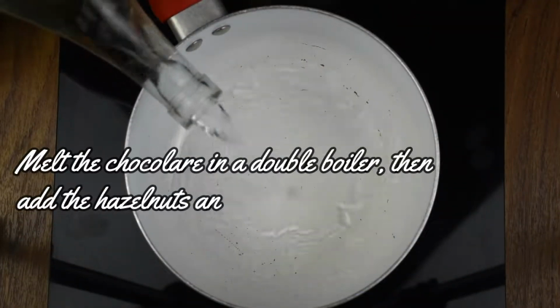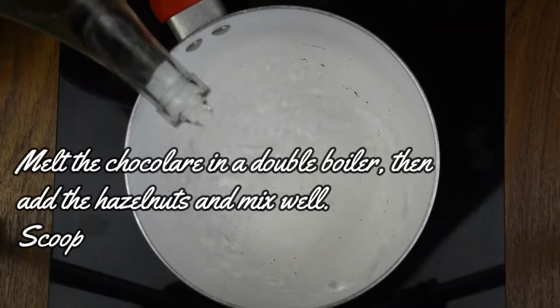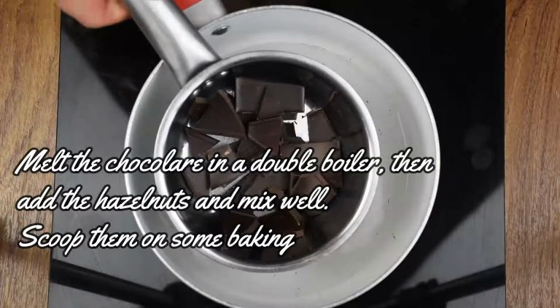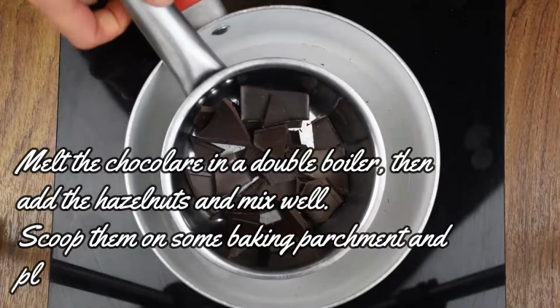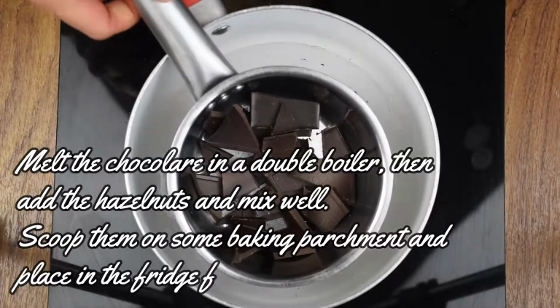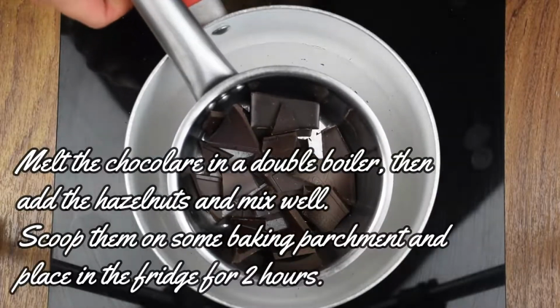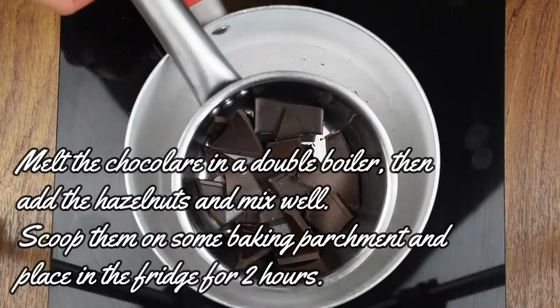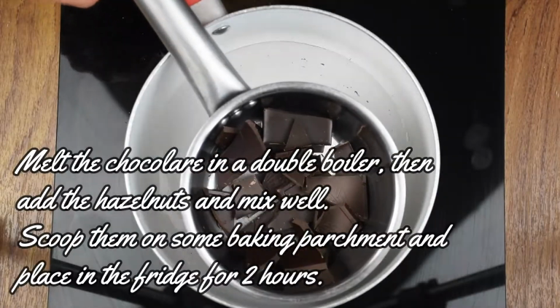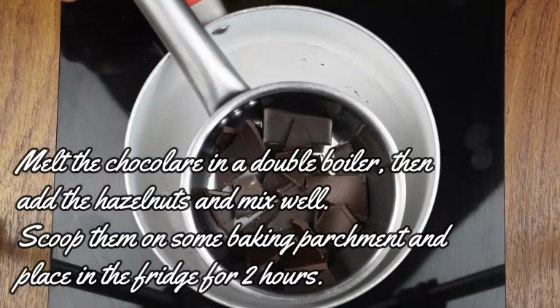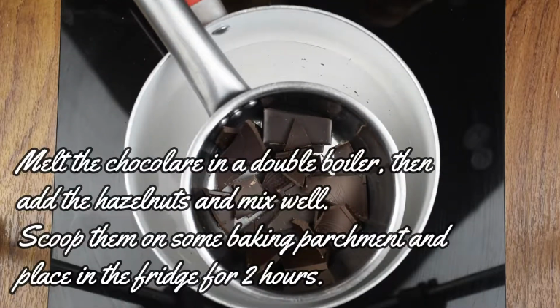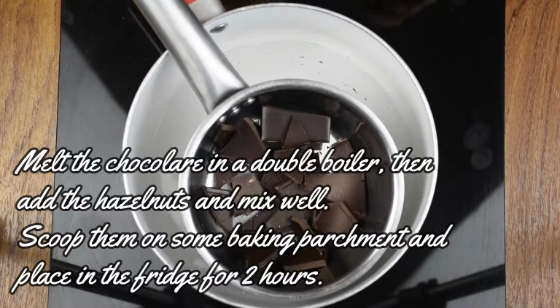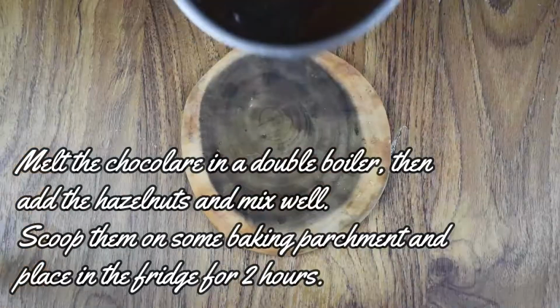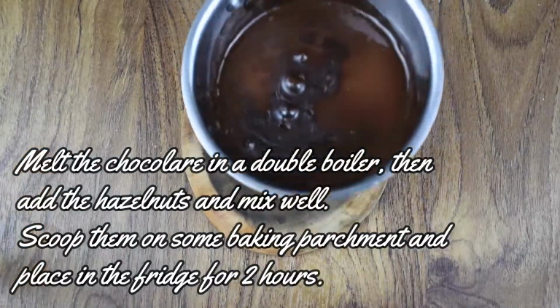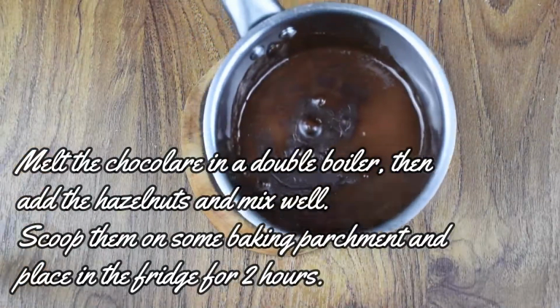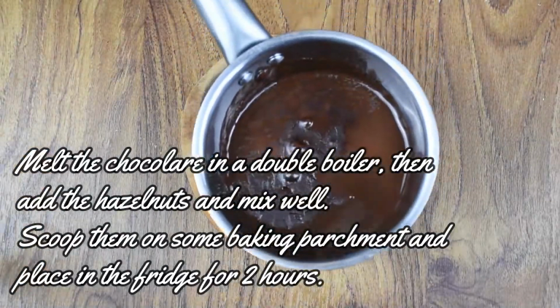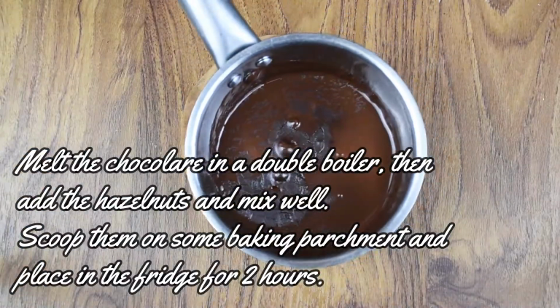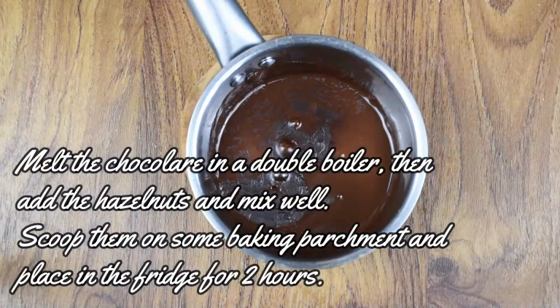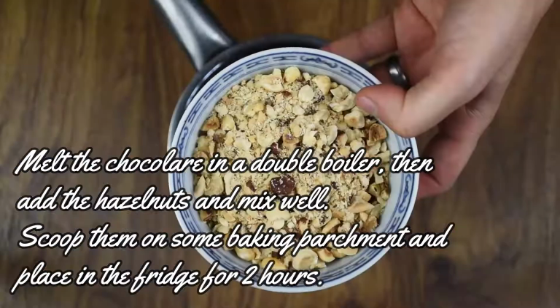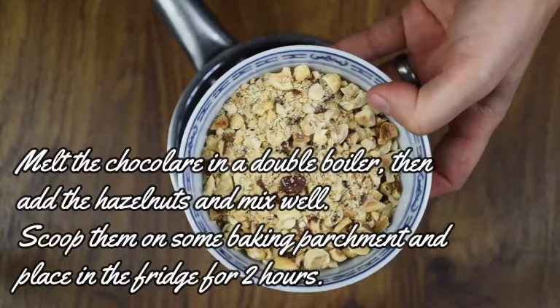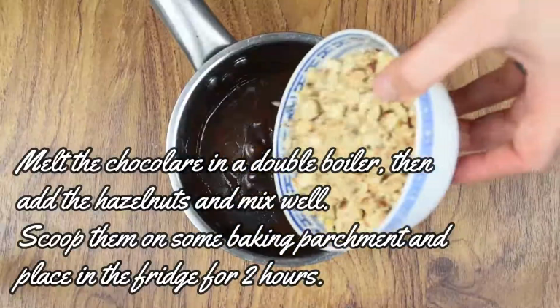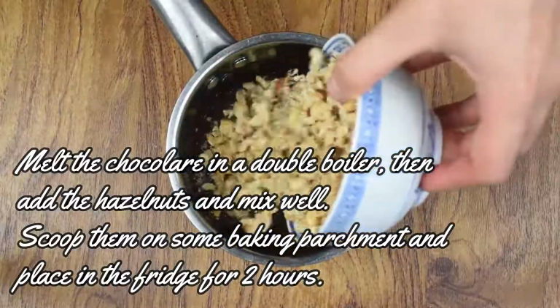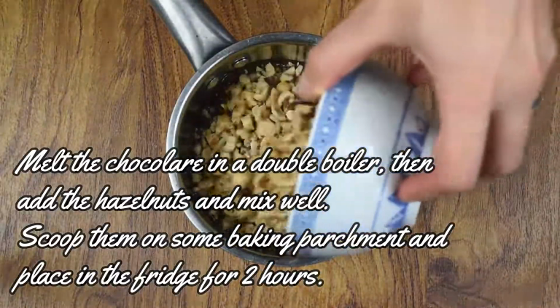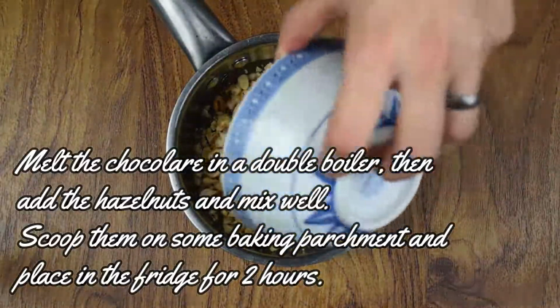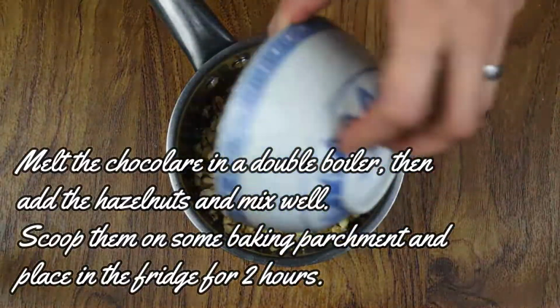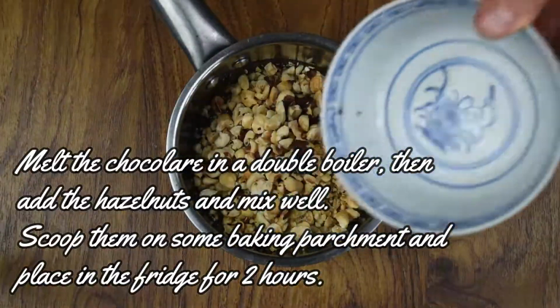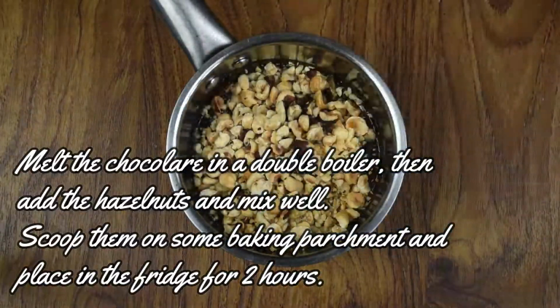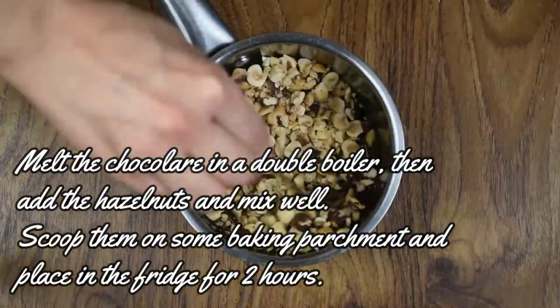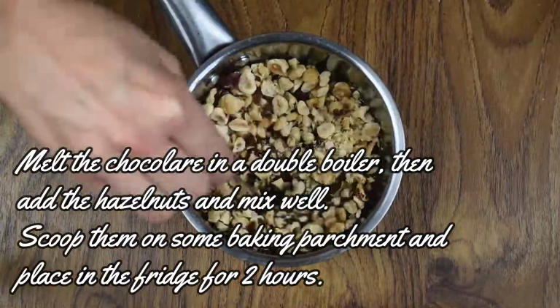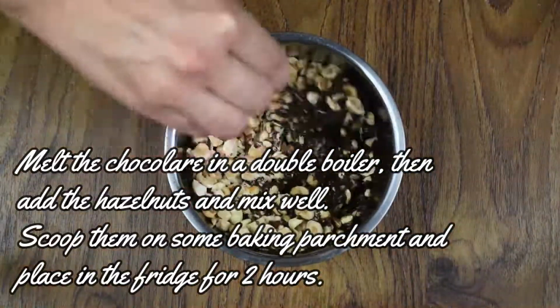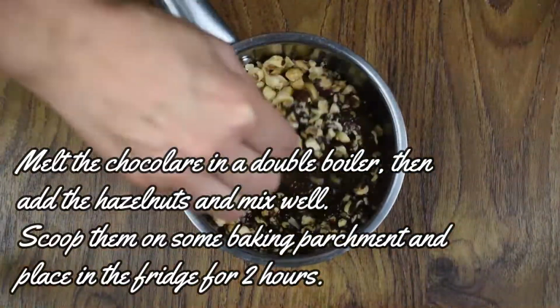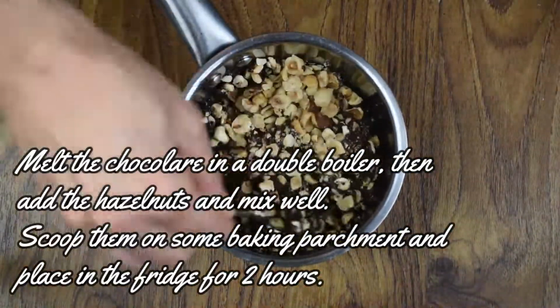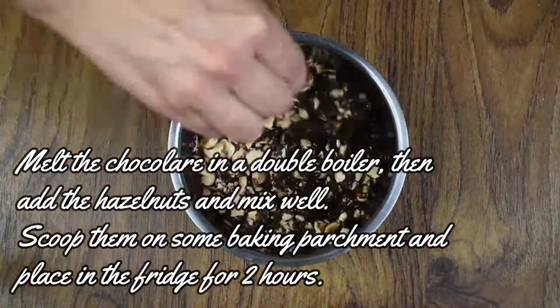Melt the chocolate, then add the hazelnuts and mix well, scoop them on some baking parchment and place them in the fridge for 2 hours.